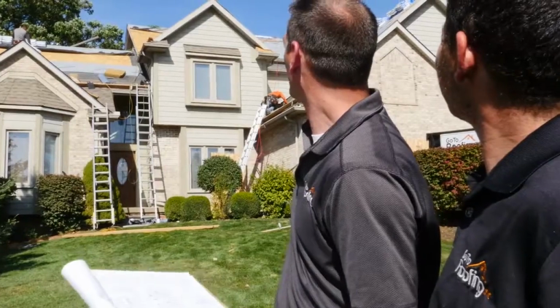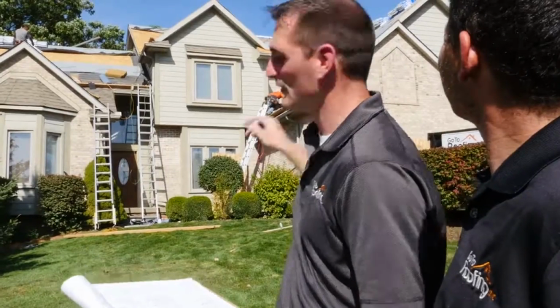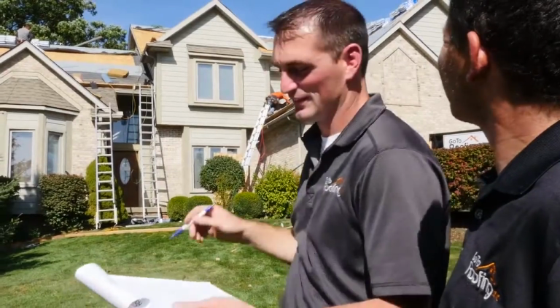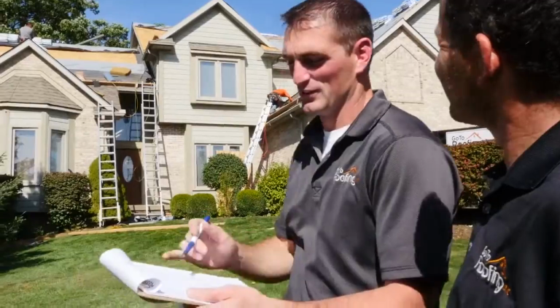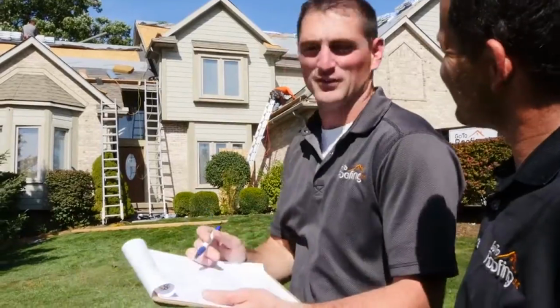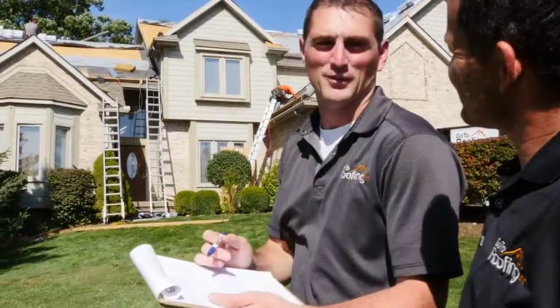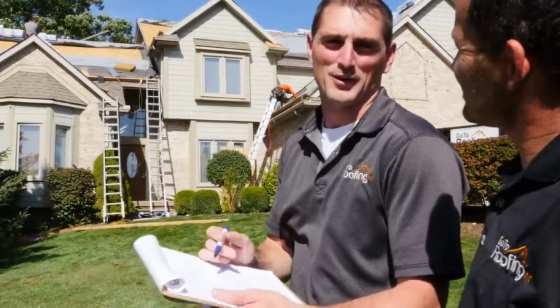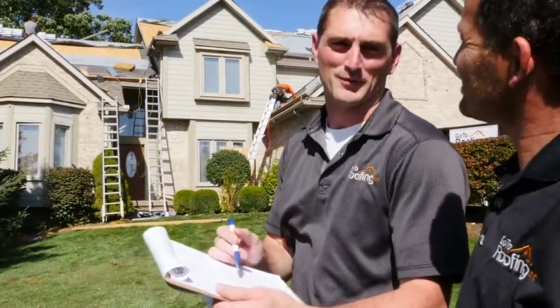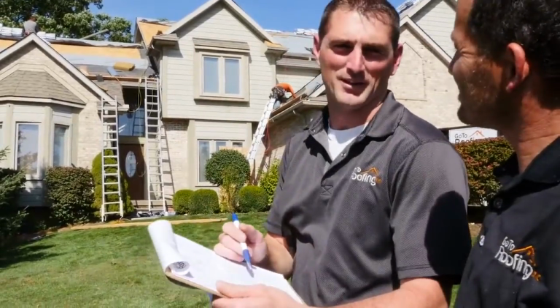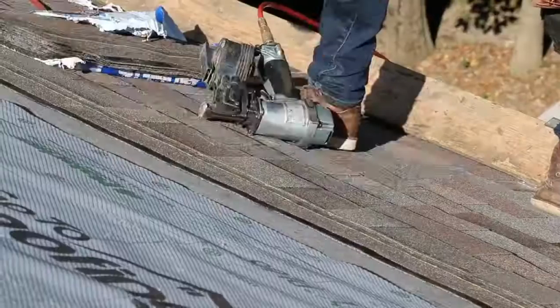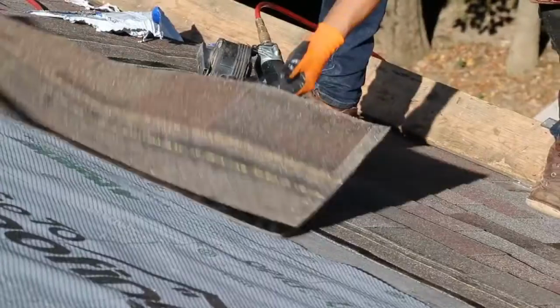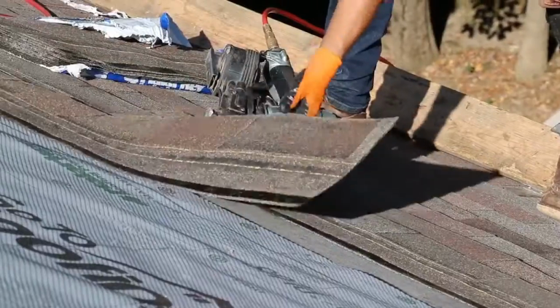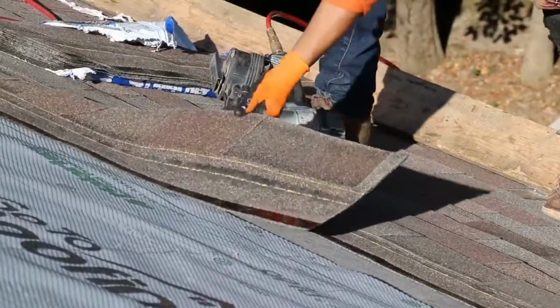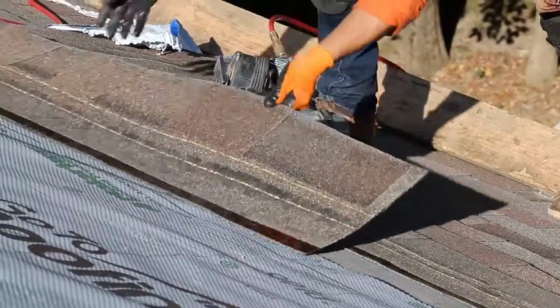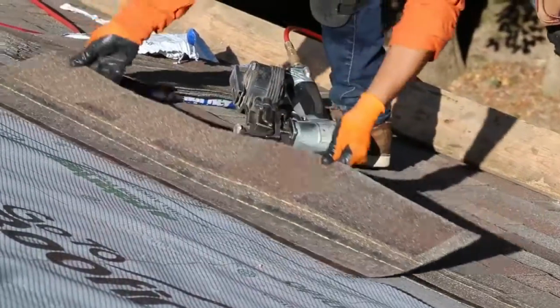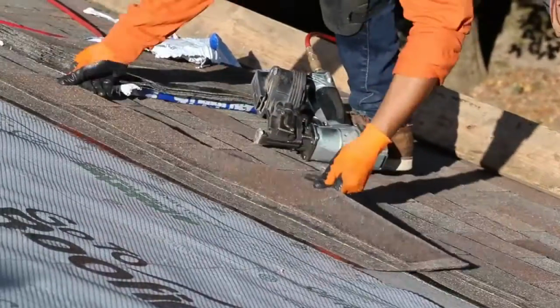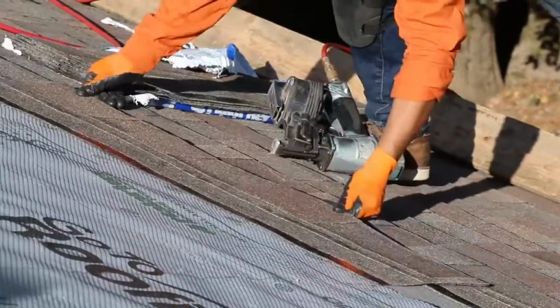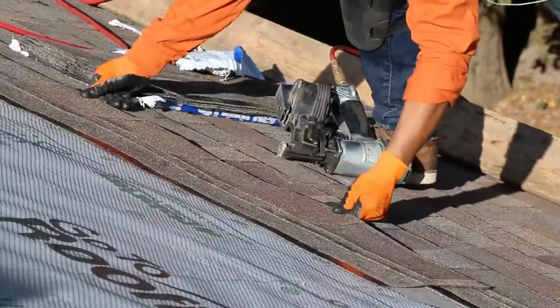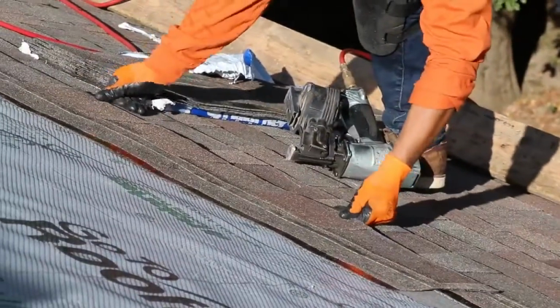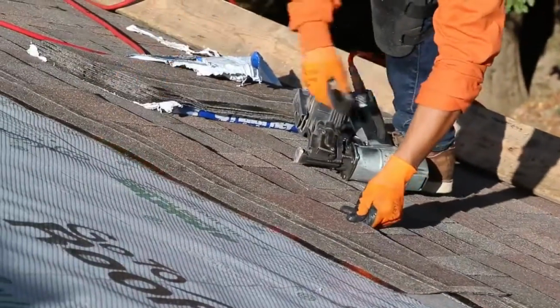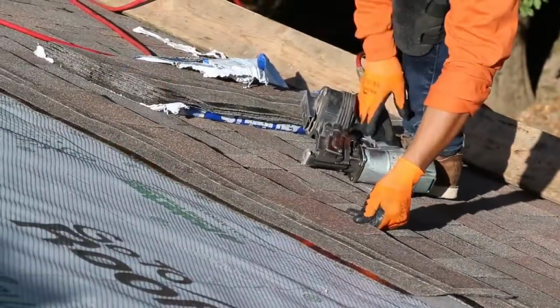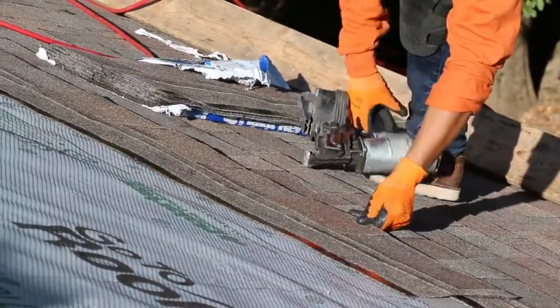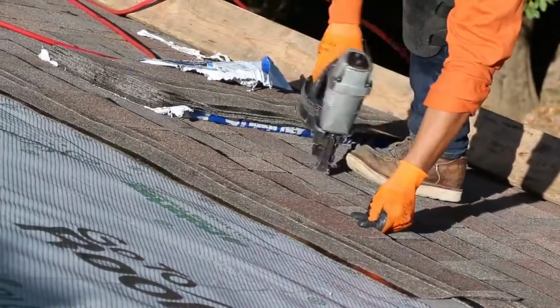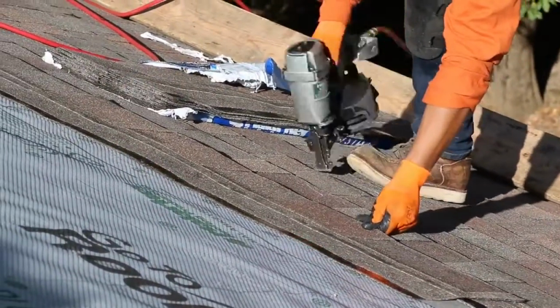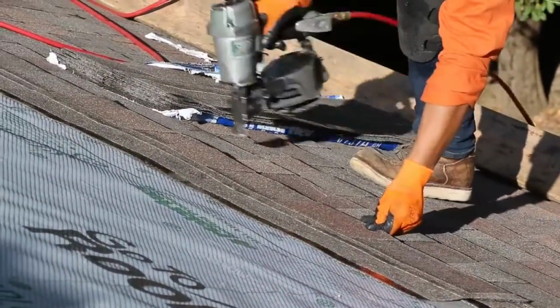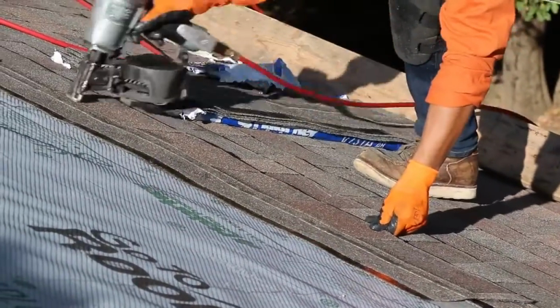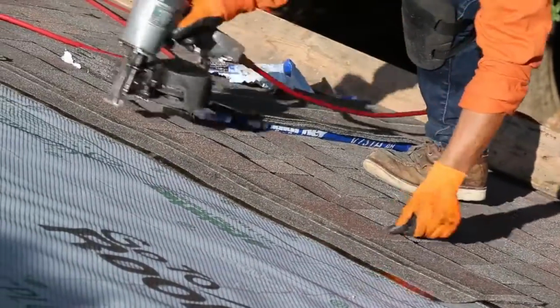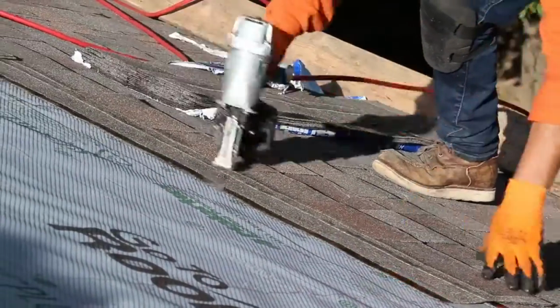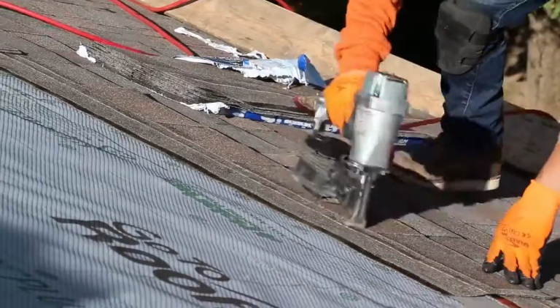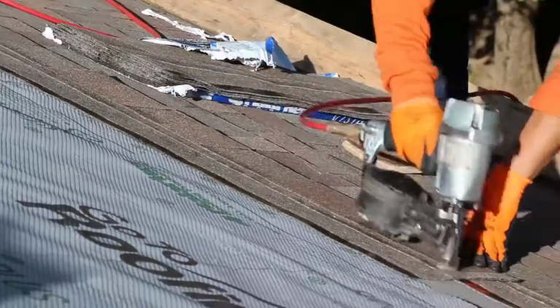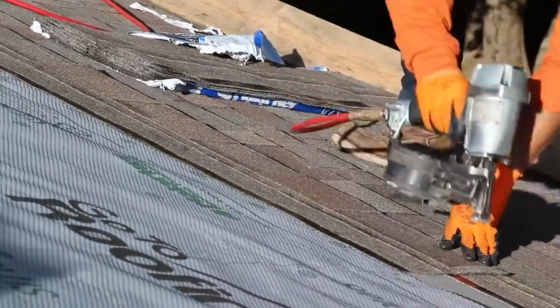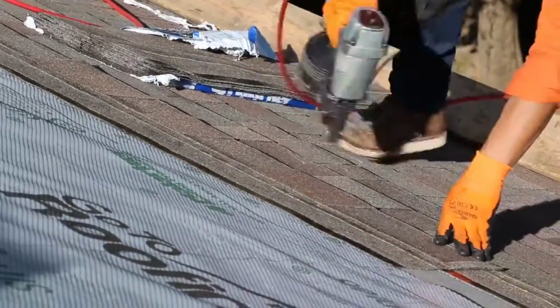This particular customer purchased a Malarkey Legacy Shingle, which is guaranteed from GoToRoofing for no leaks for 30 years, material and labor.